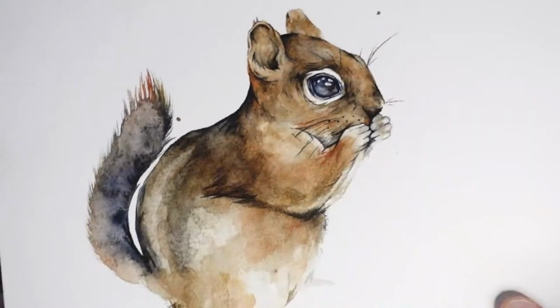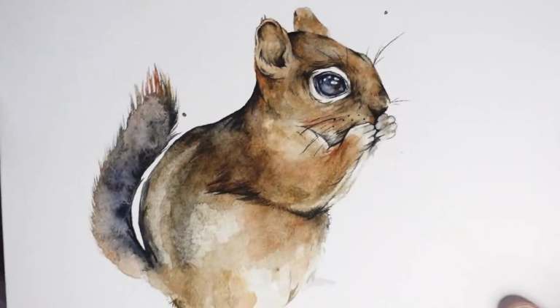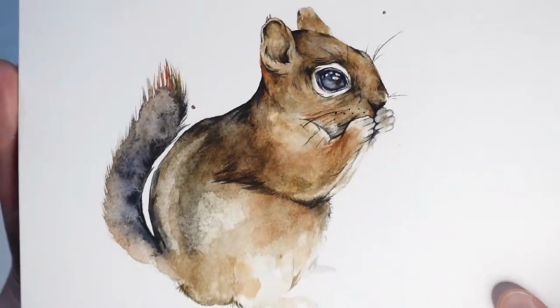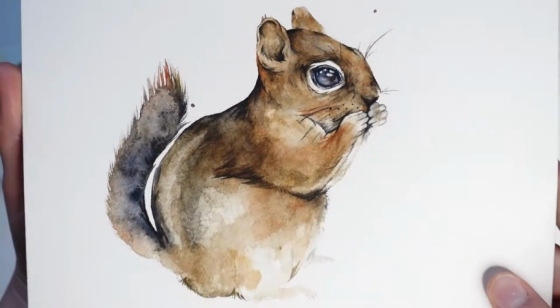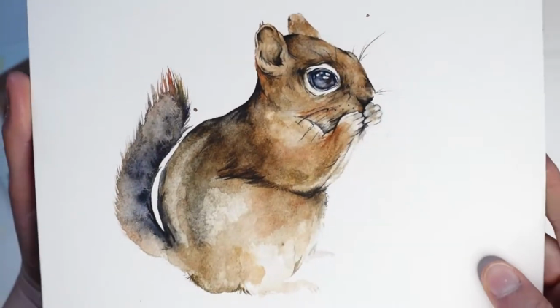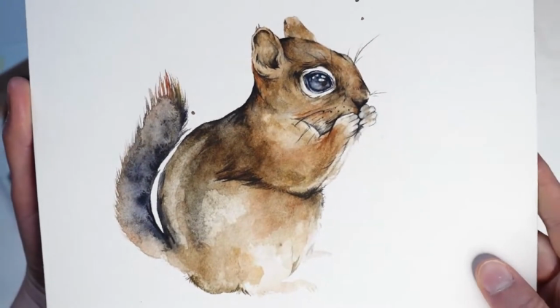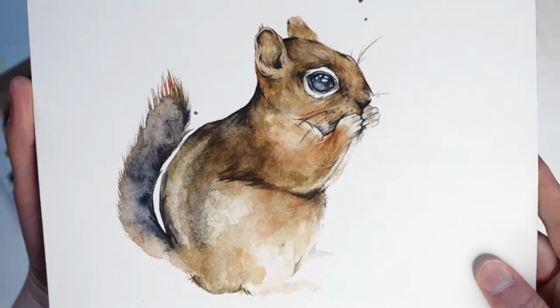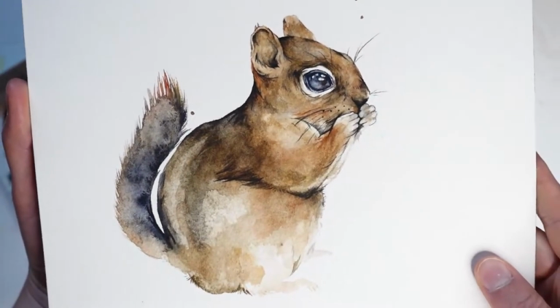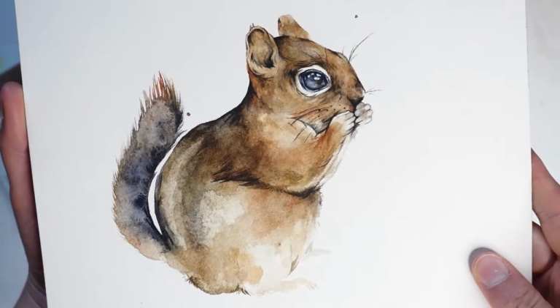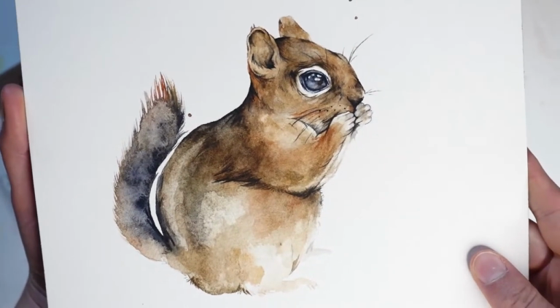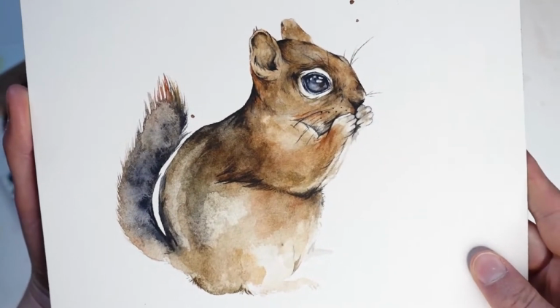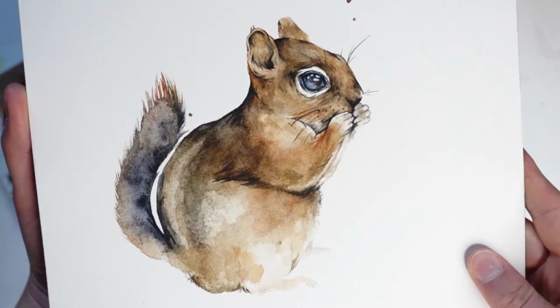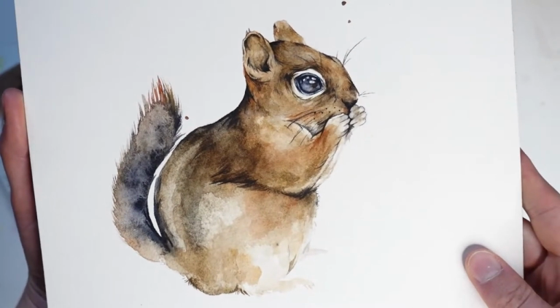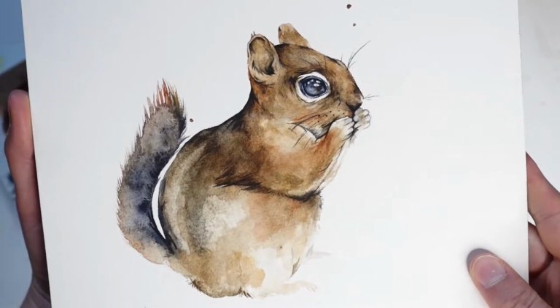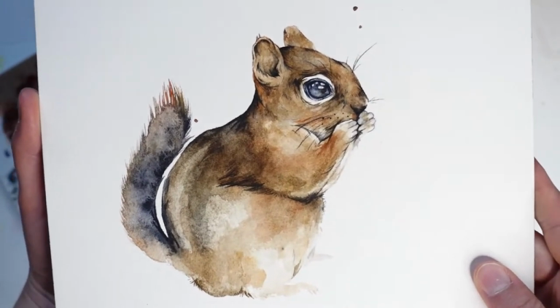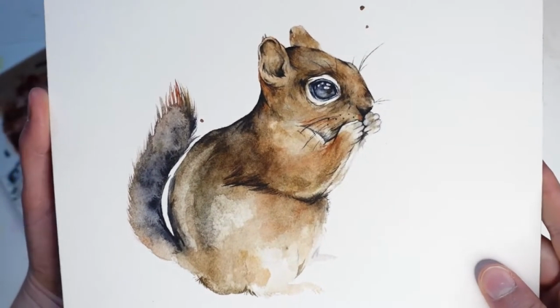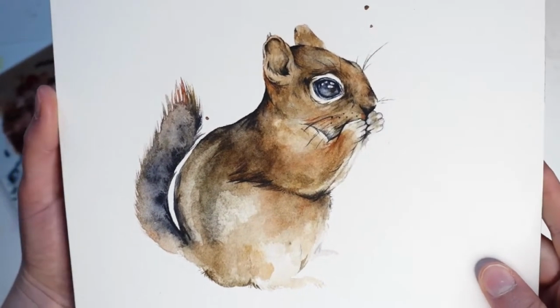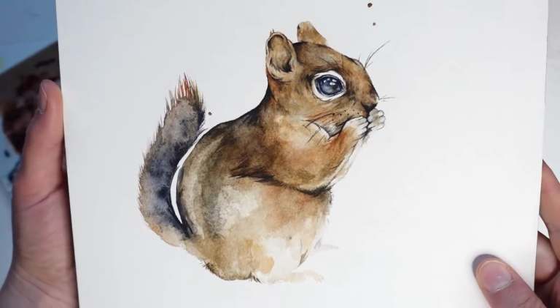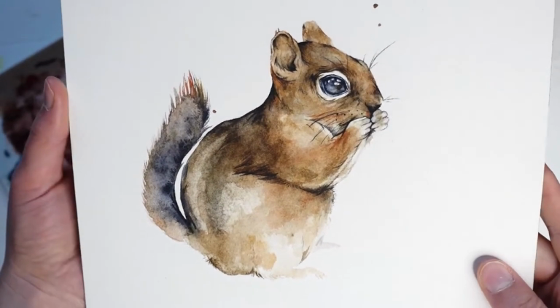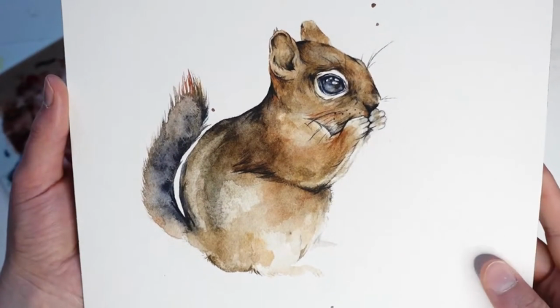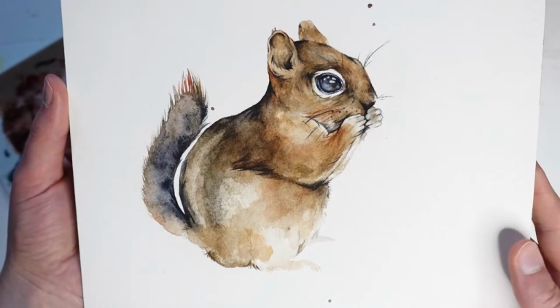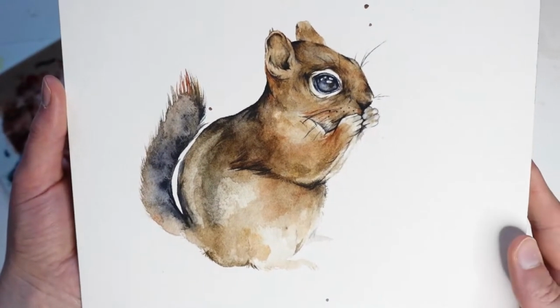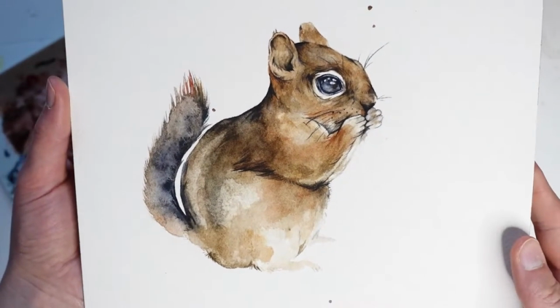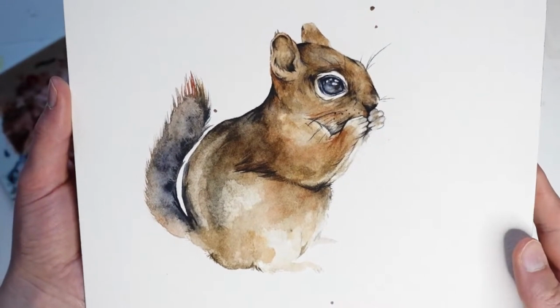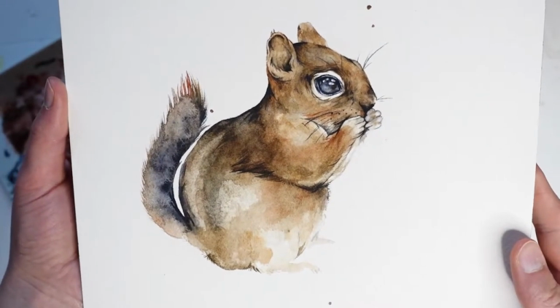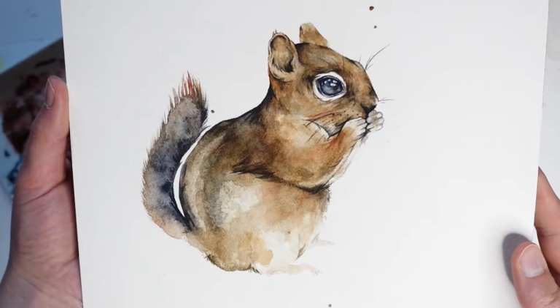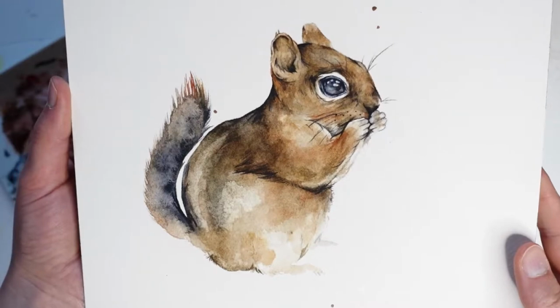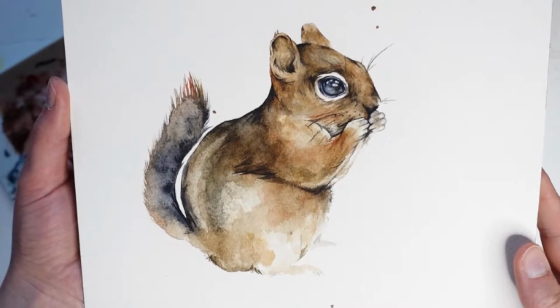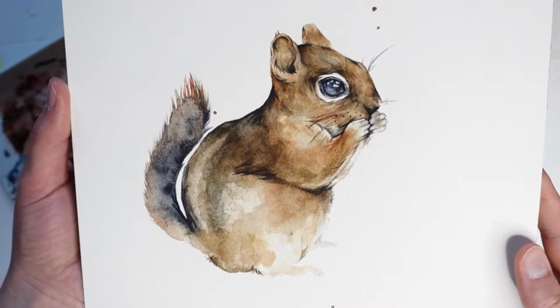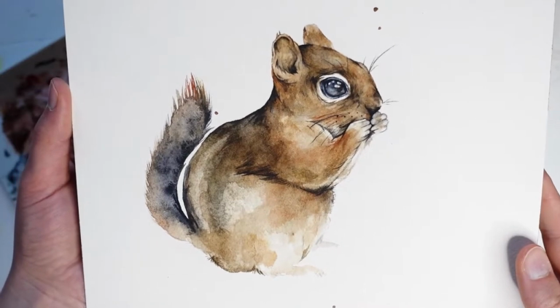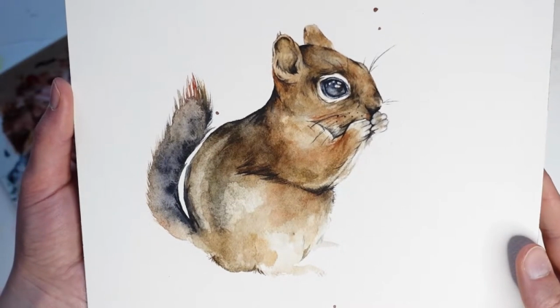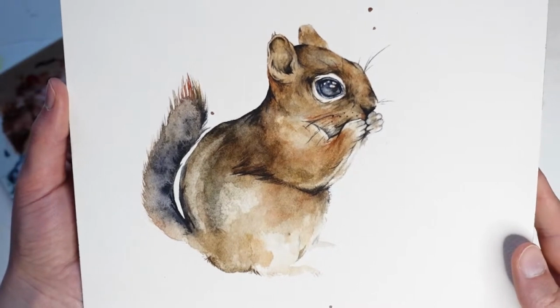Hi, it's Kylie from Painted Wing. In today's video I'll be demonstrating how to paint a chipmunk with watercolors.